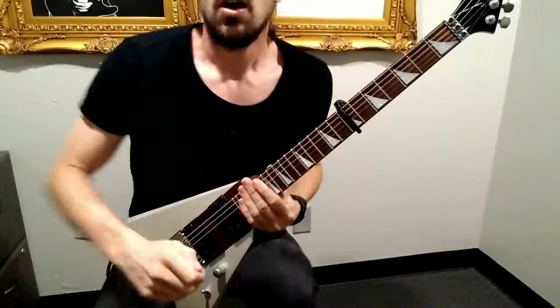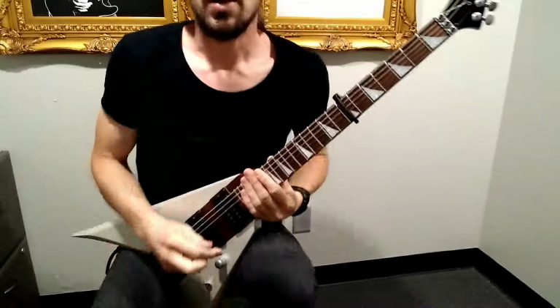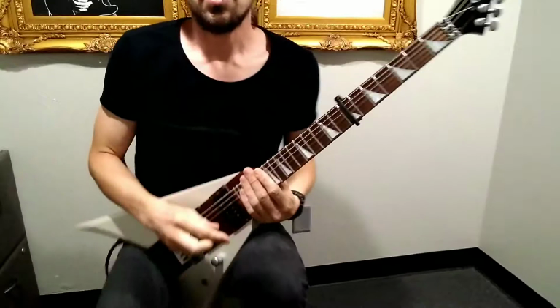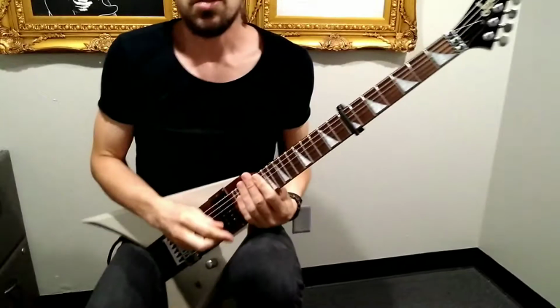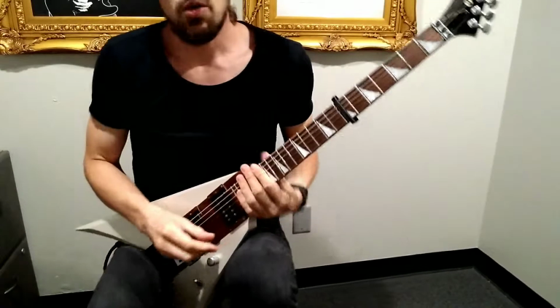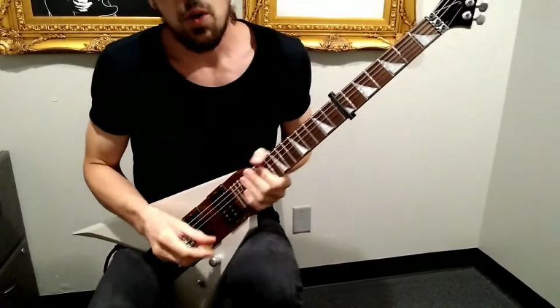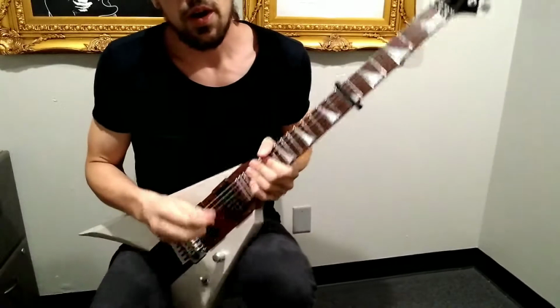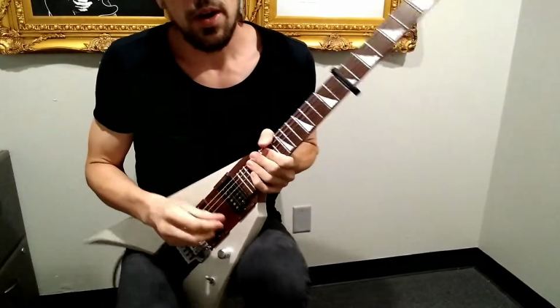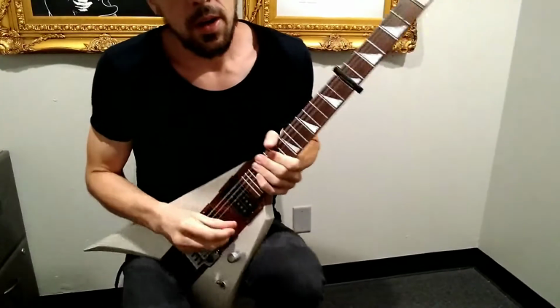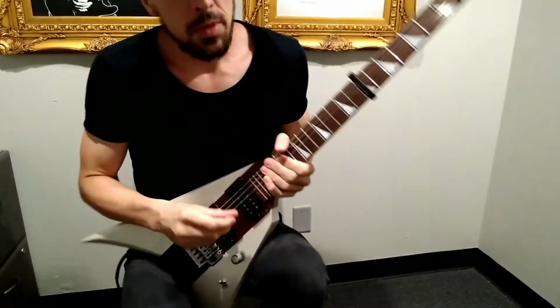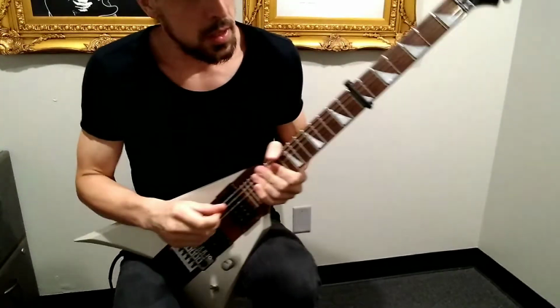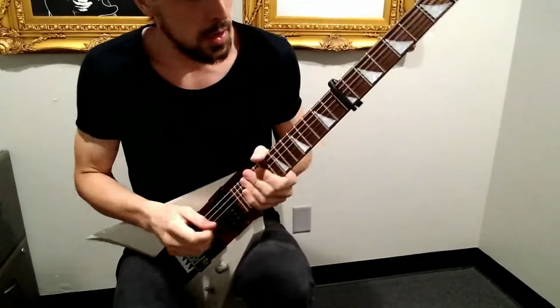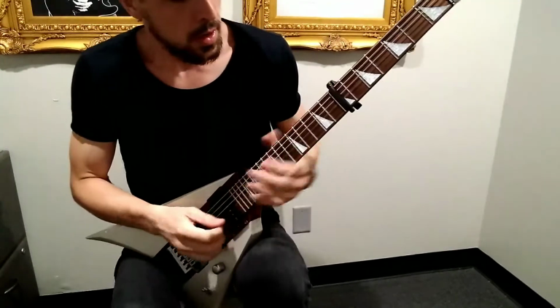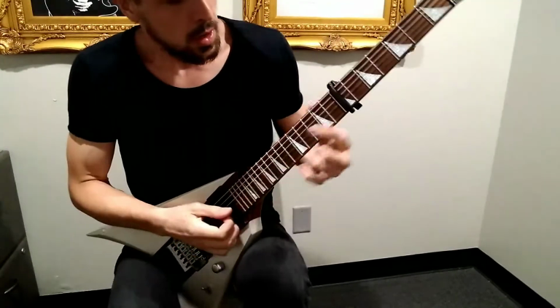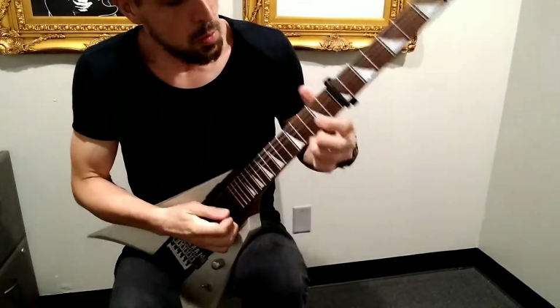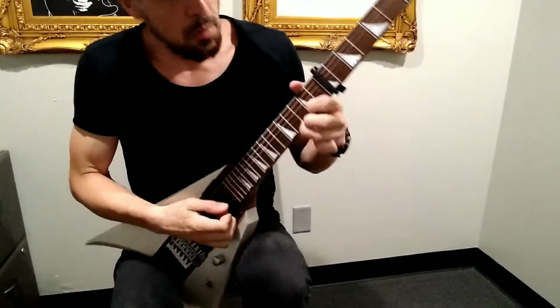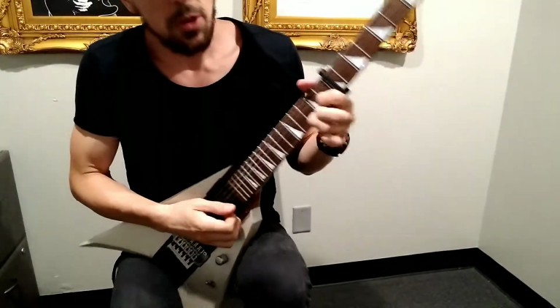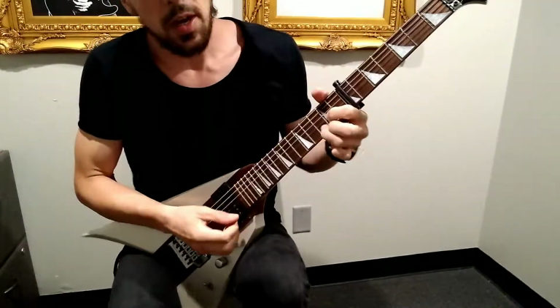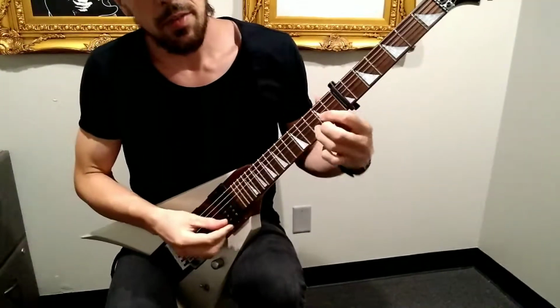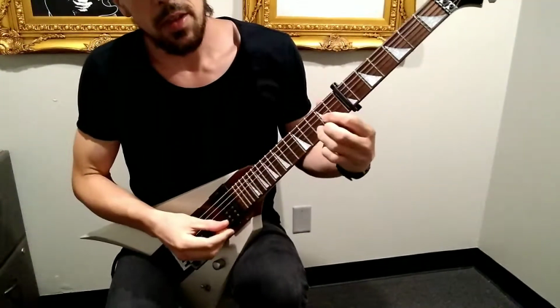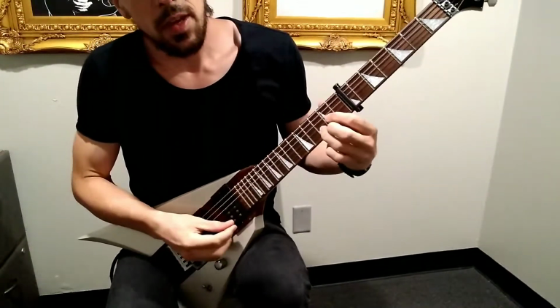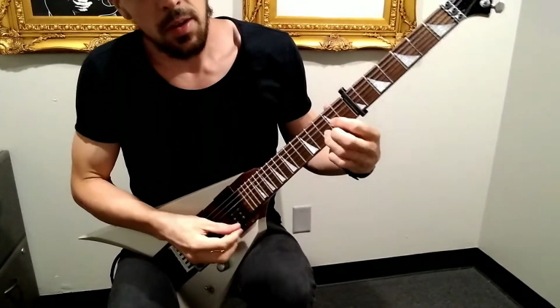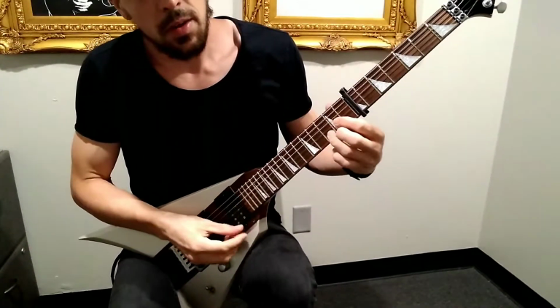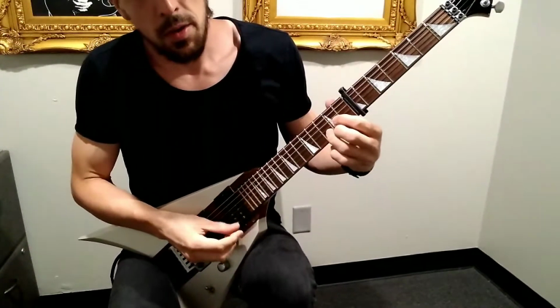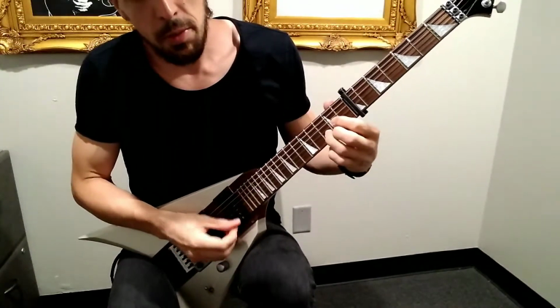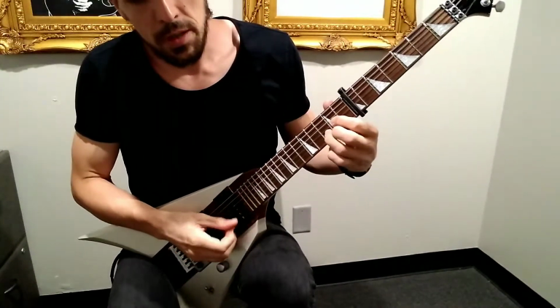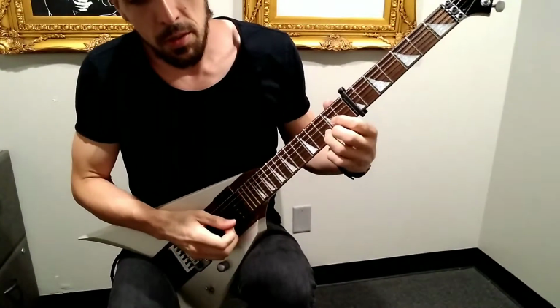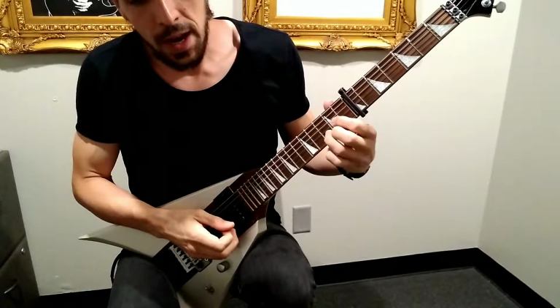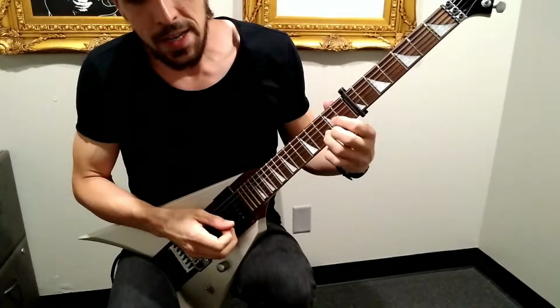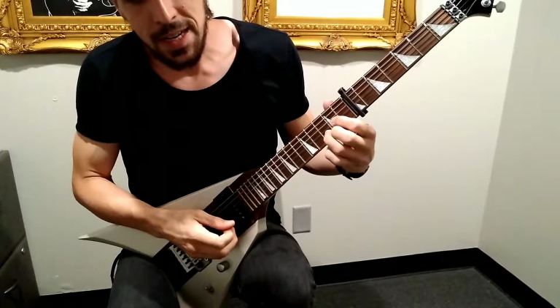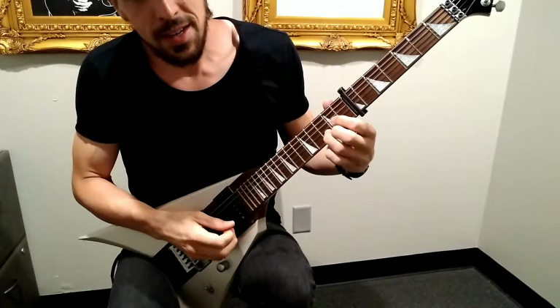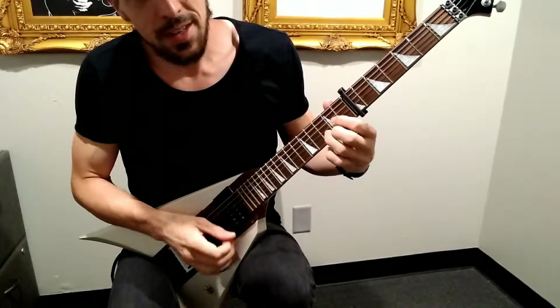All right, so today we're working on Here Comes the Sun. We pretty much have the basic idea down.